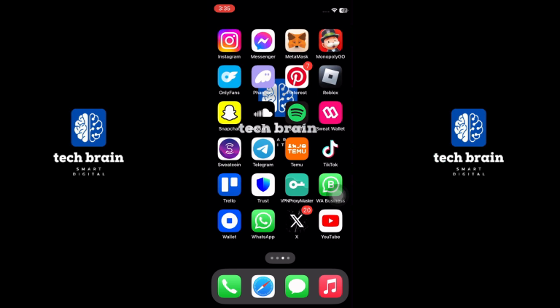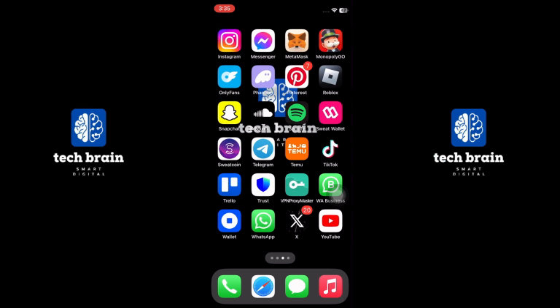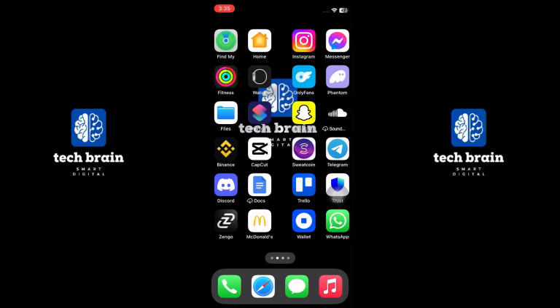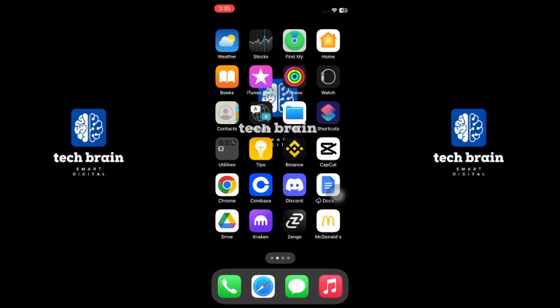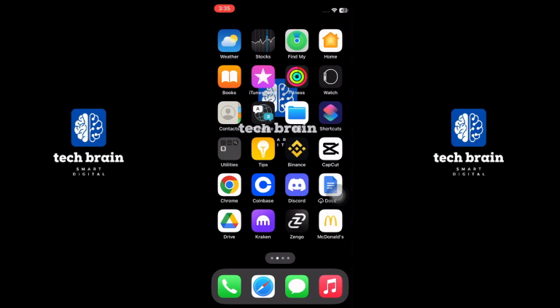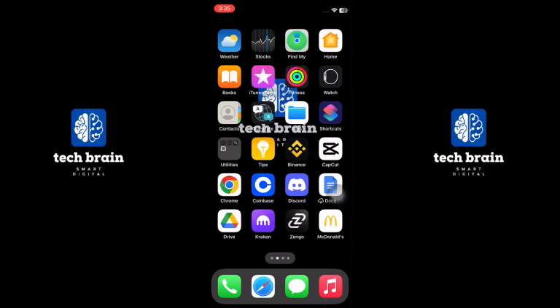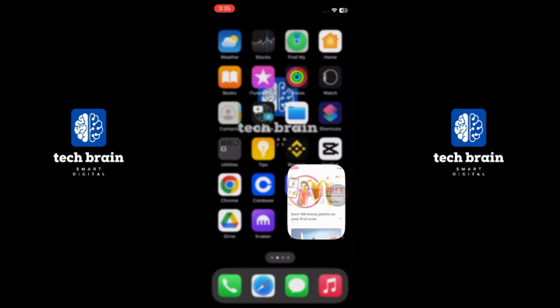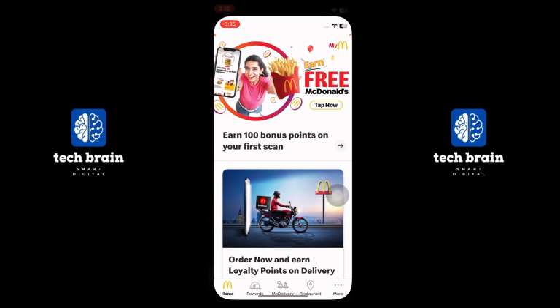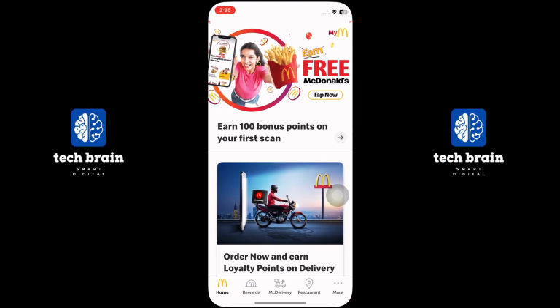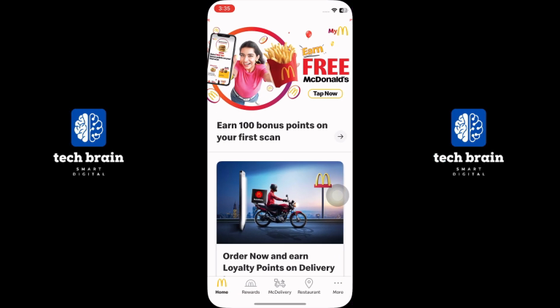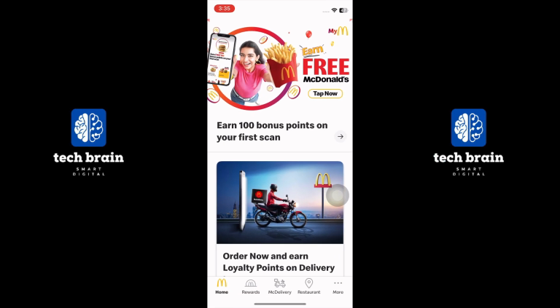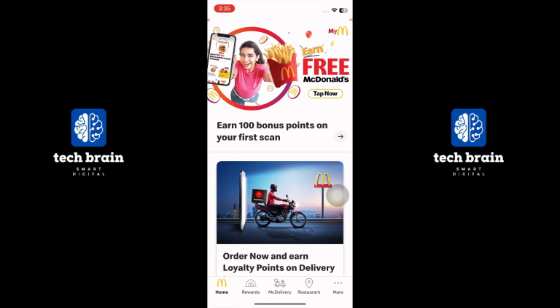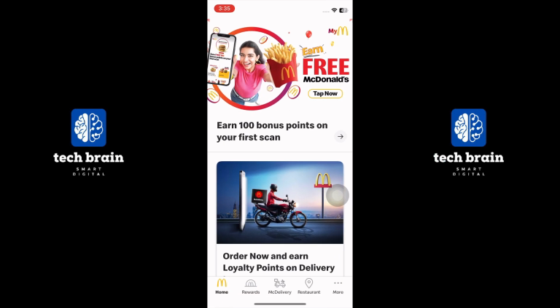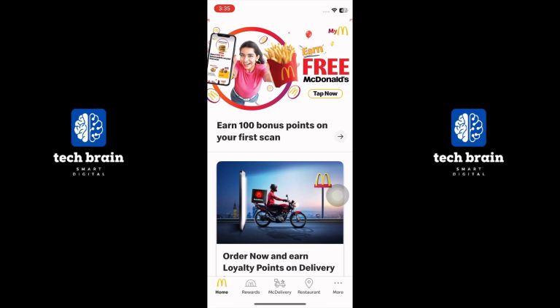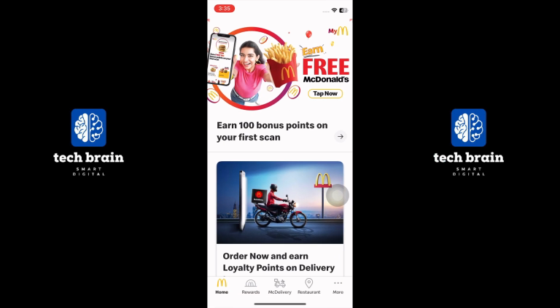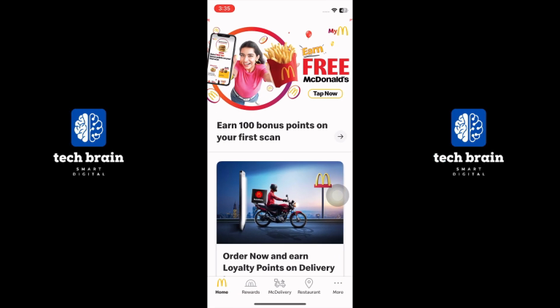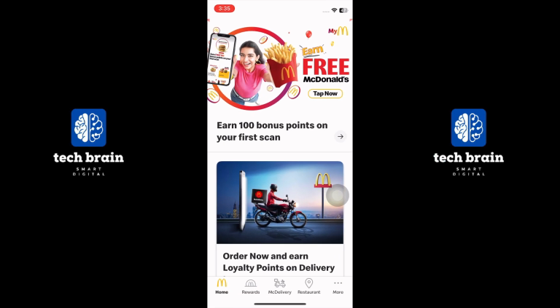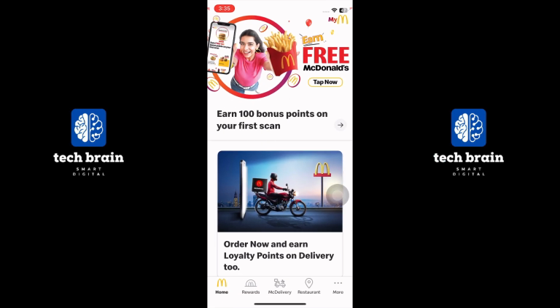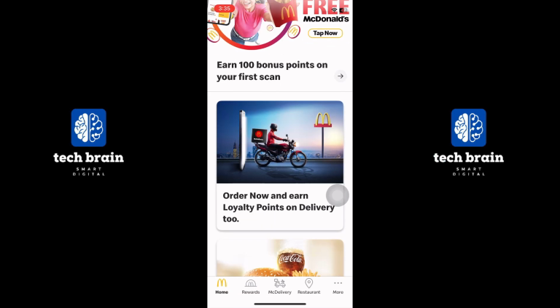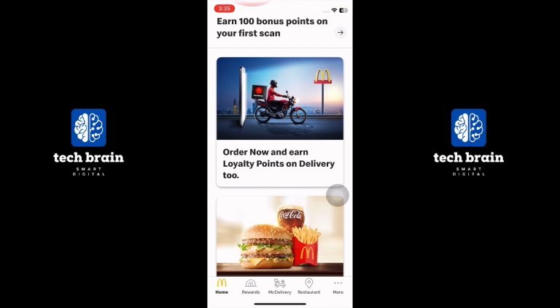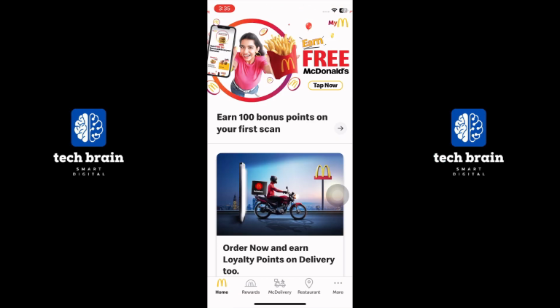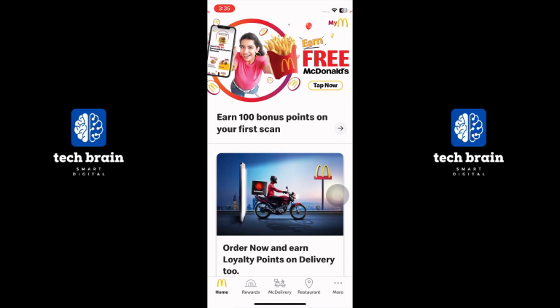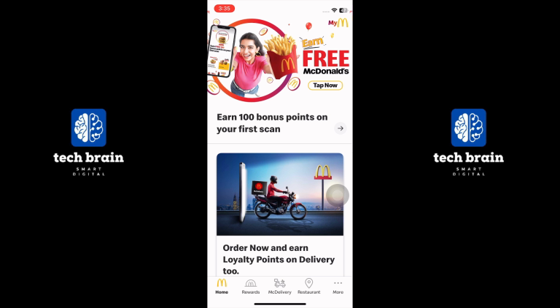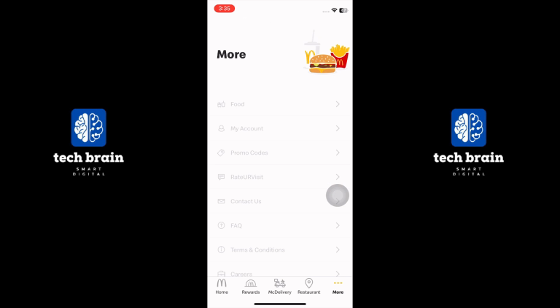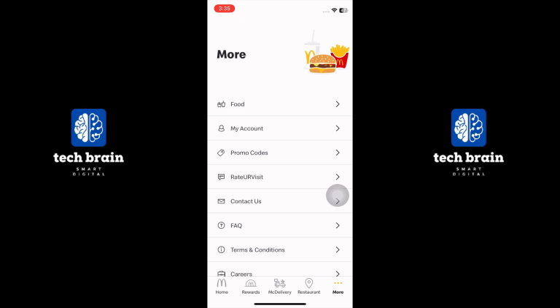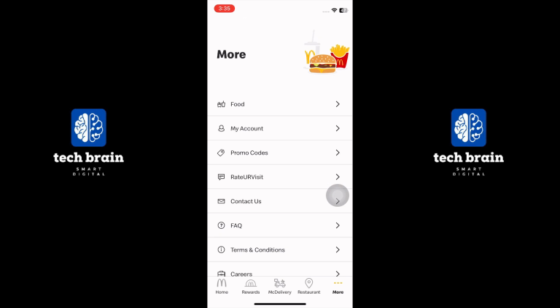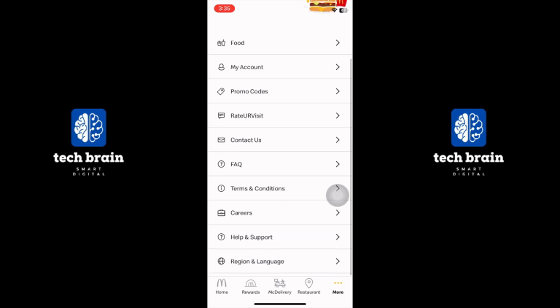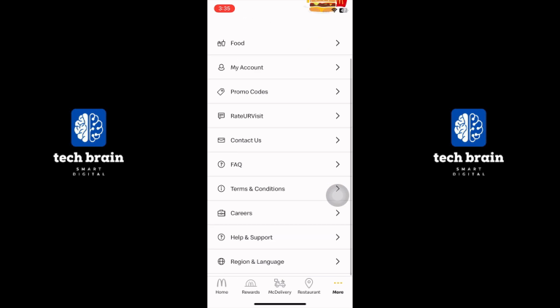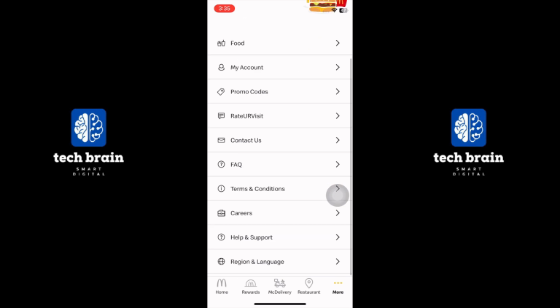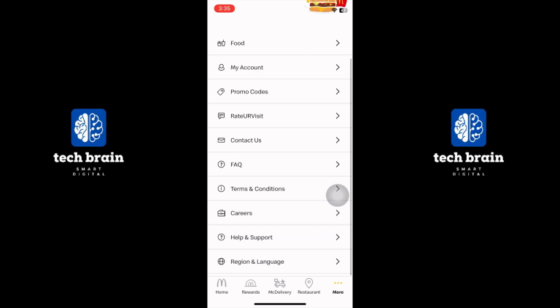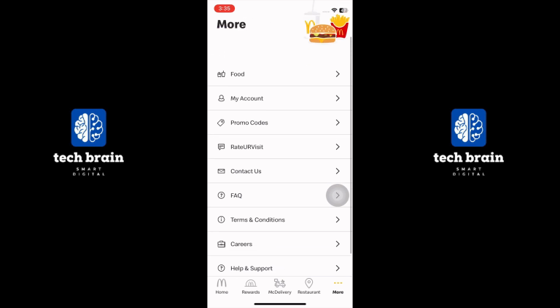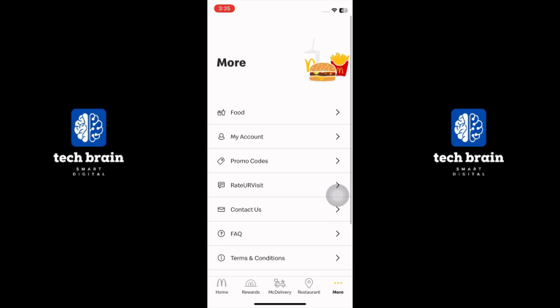First, open the McDonald's app and you will see different offers on the homepage. Go to the More tab and tap the Food option.